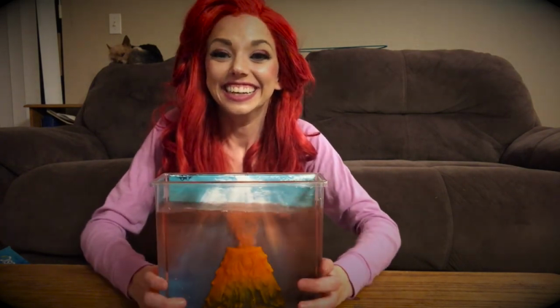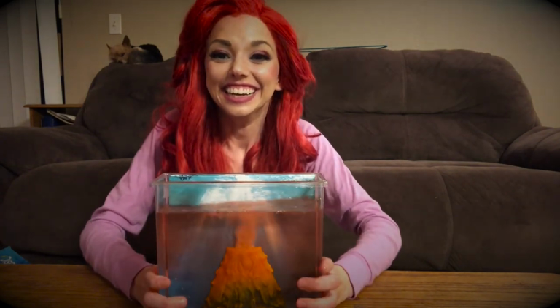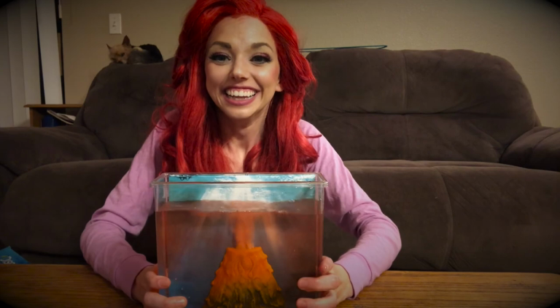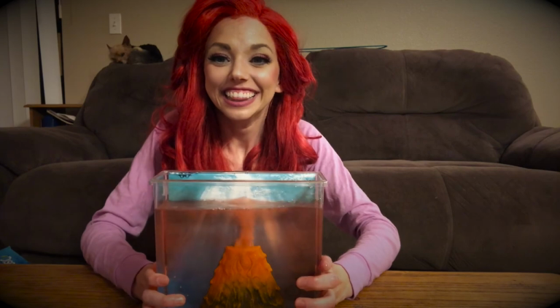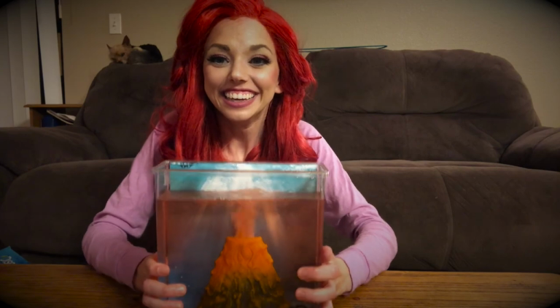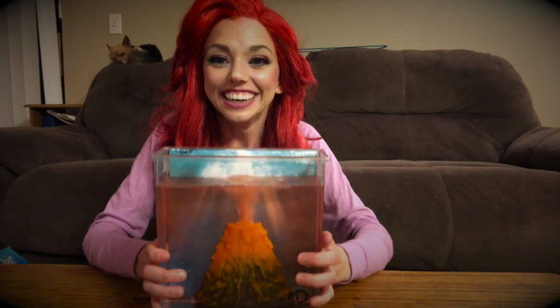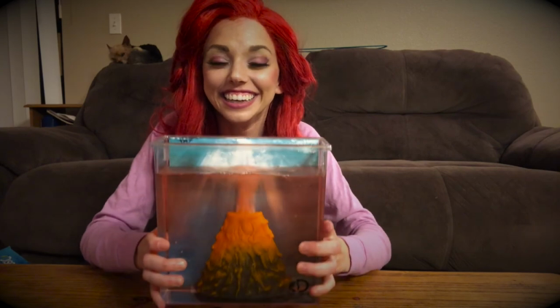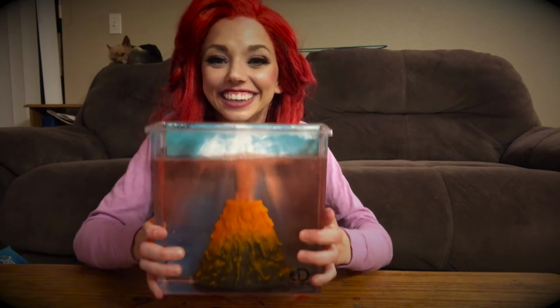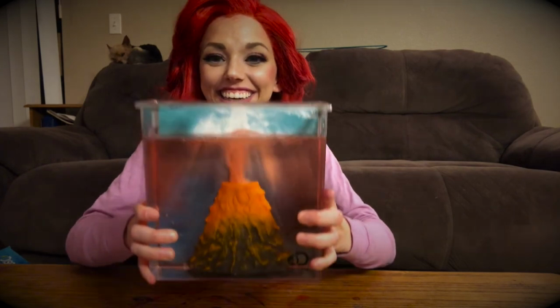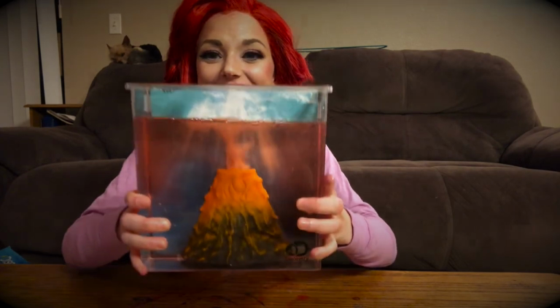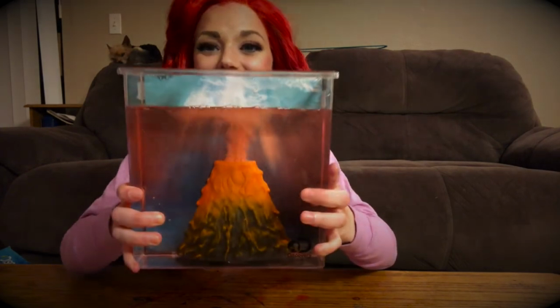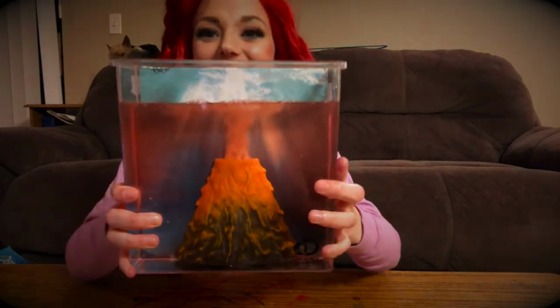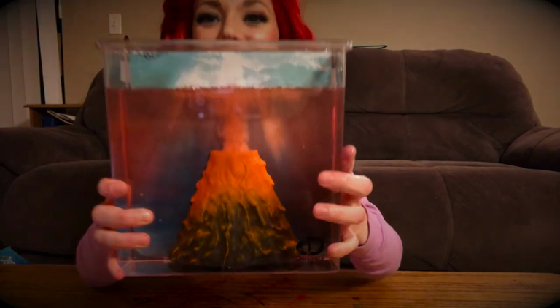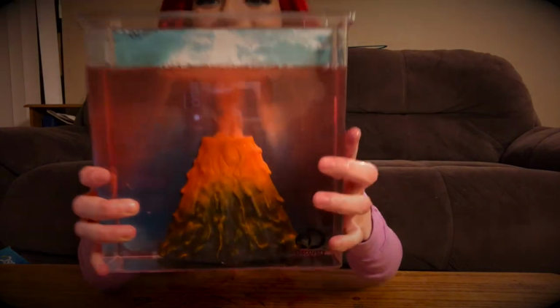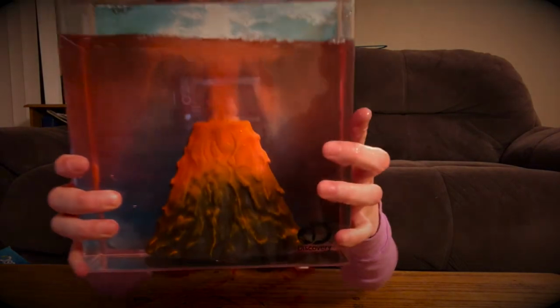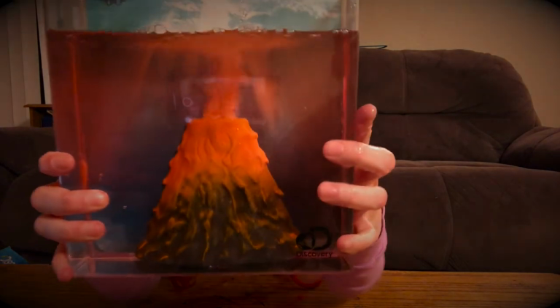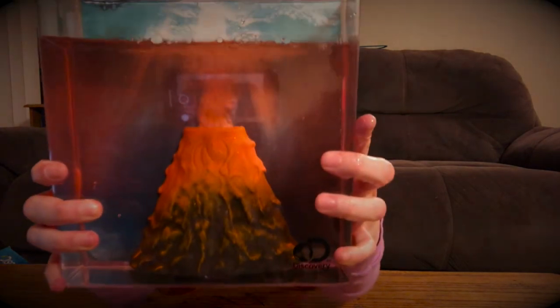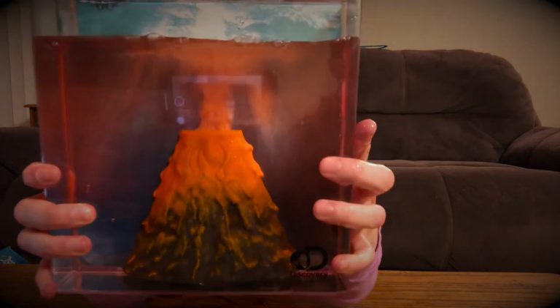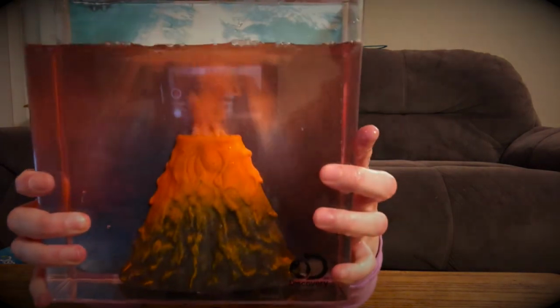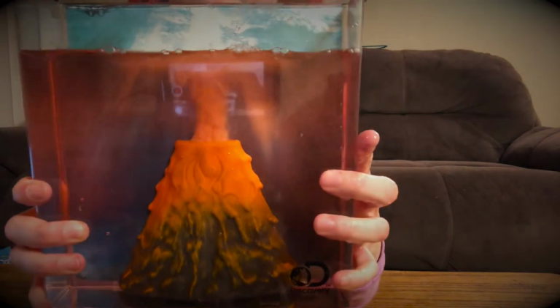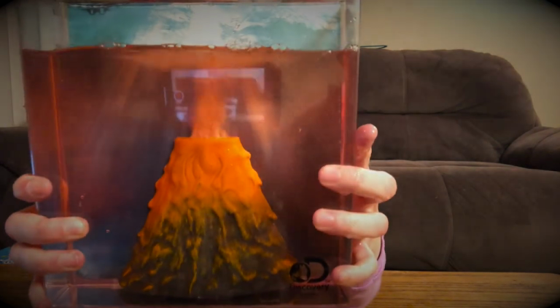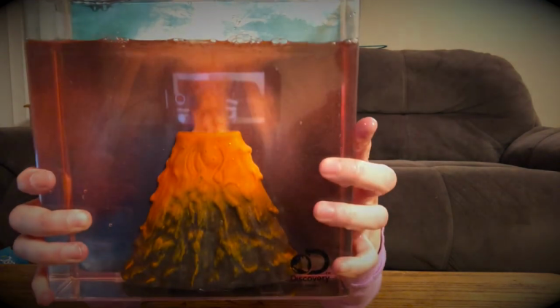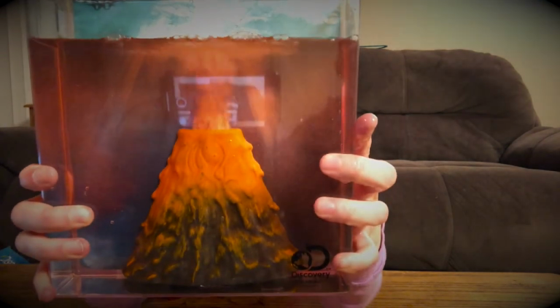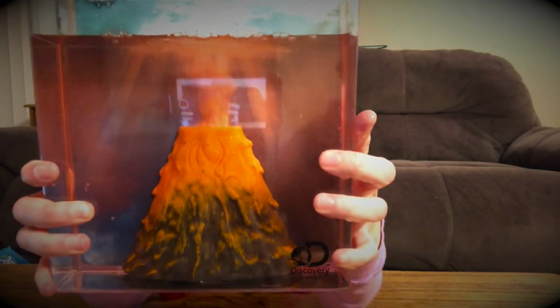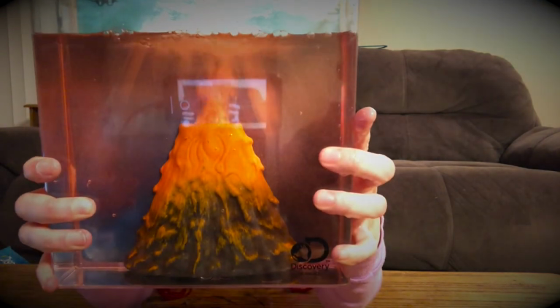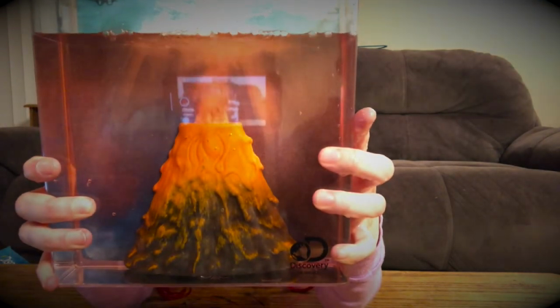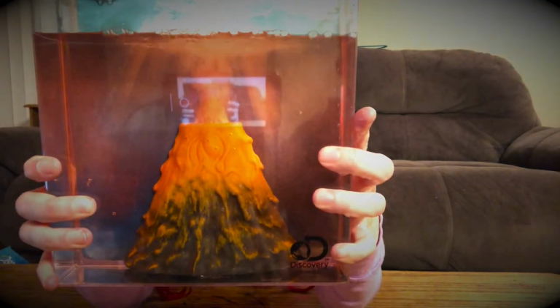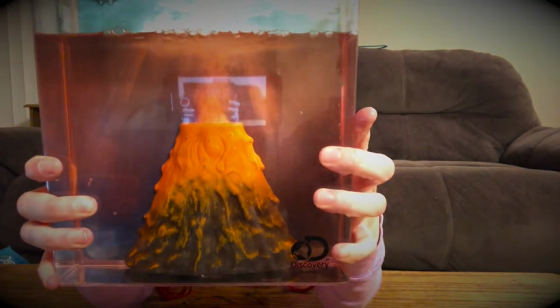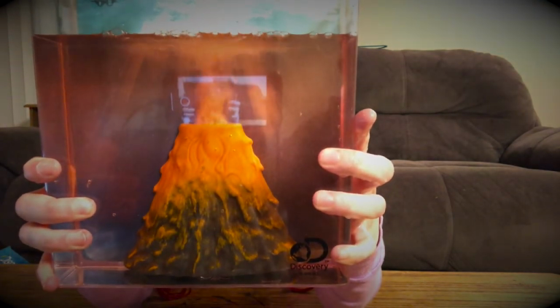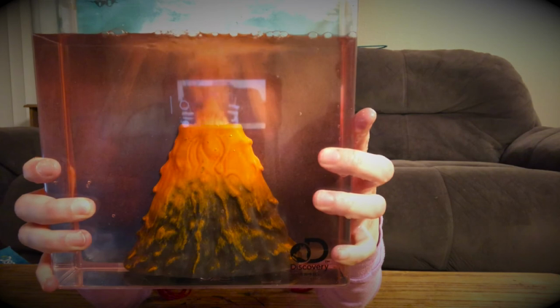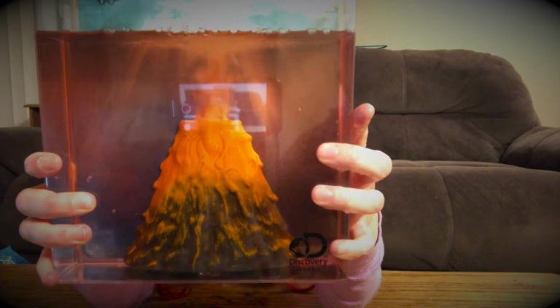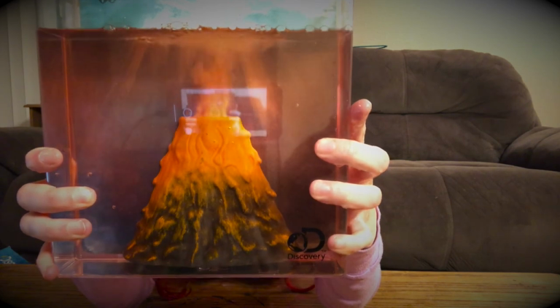Look! It's our very own underwater volcano! Isn't that so cool?